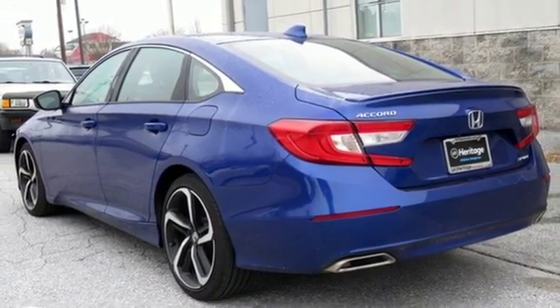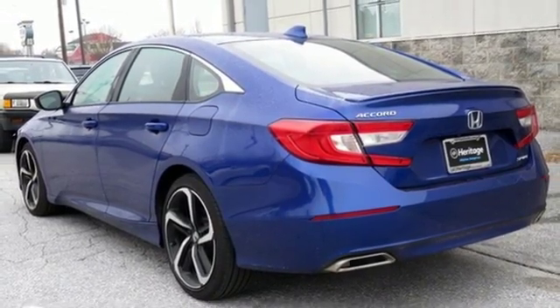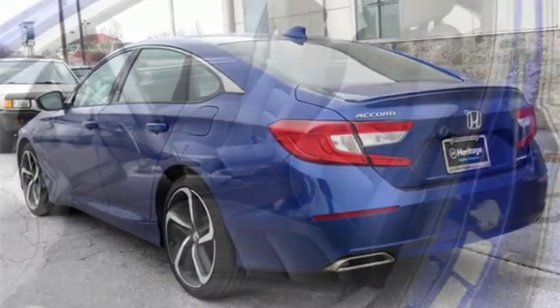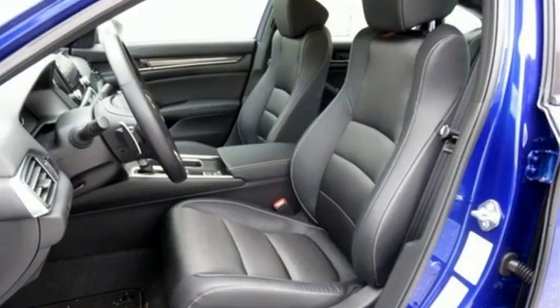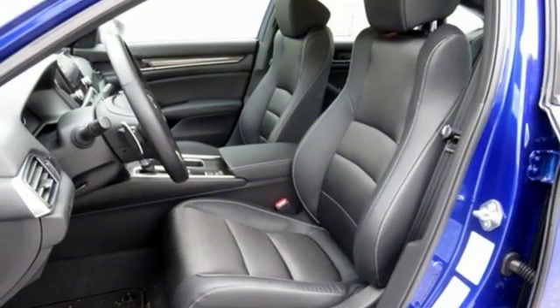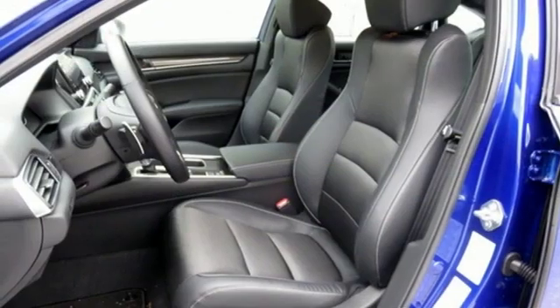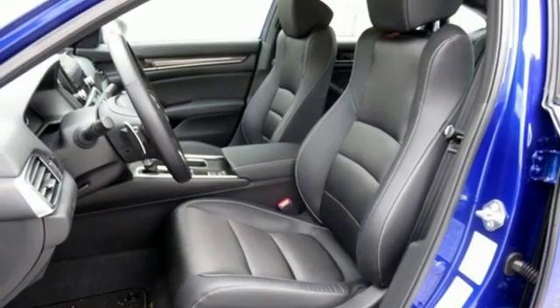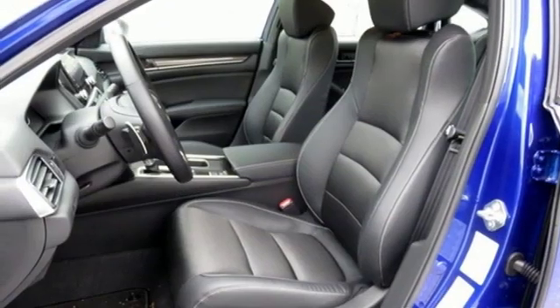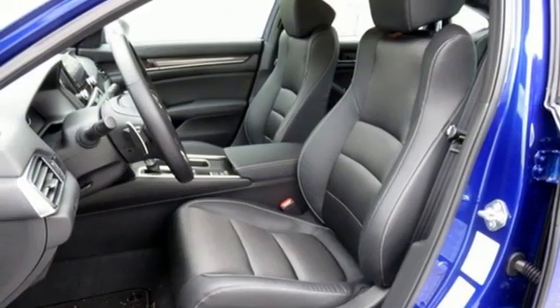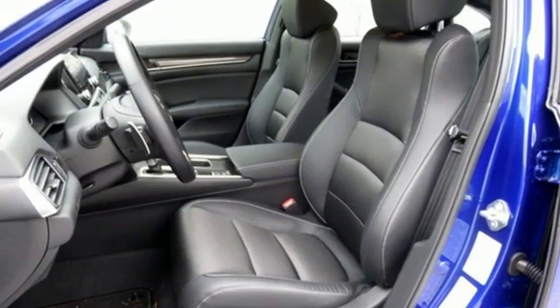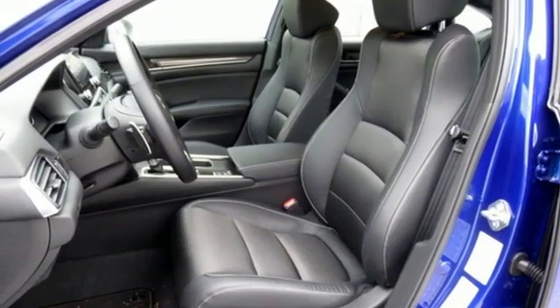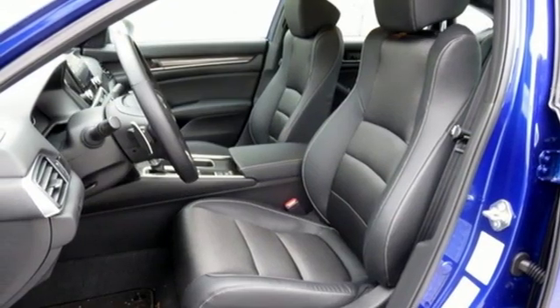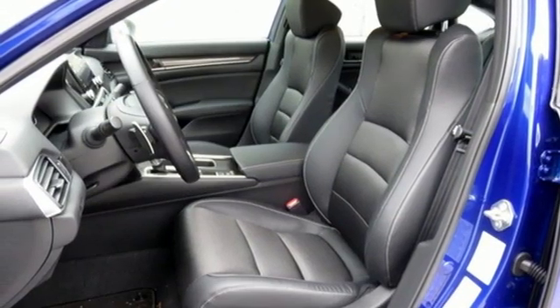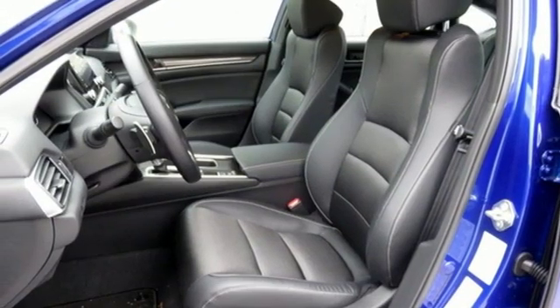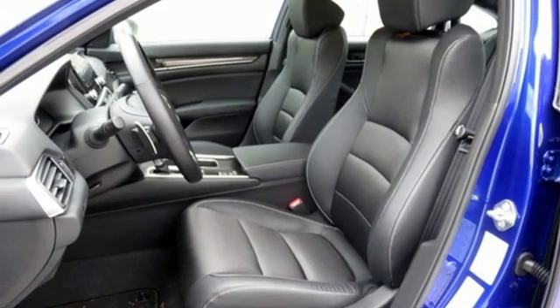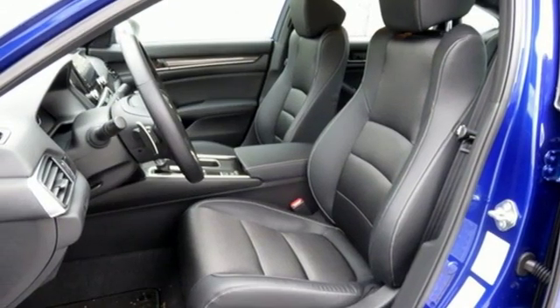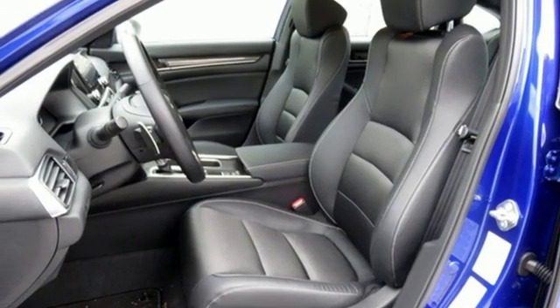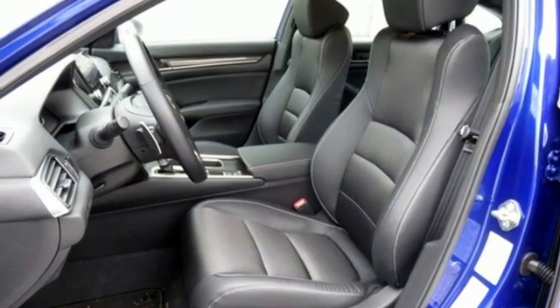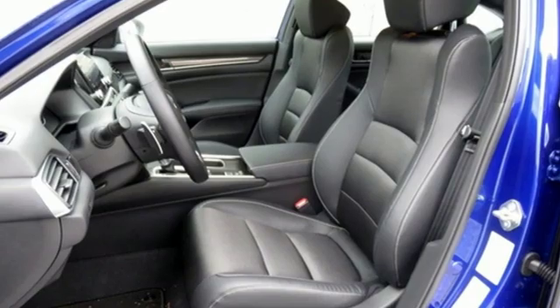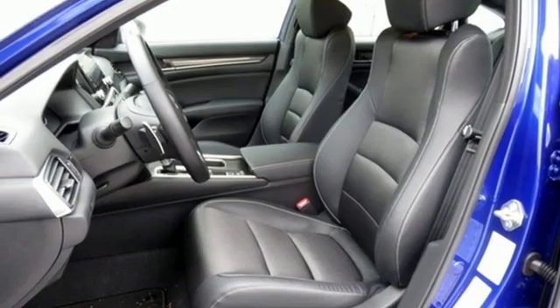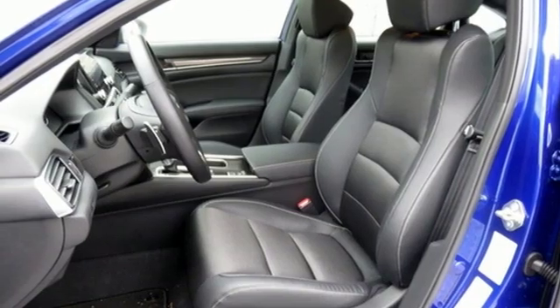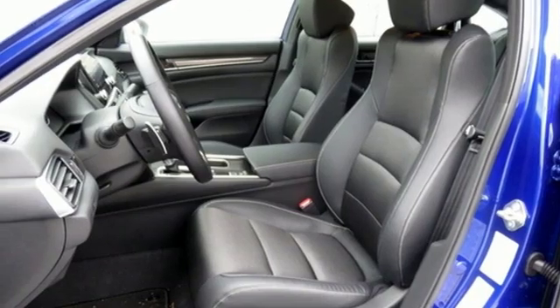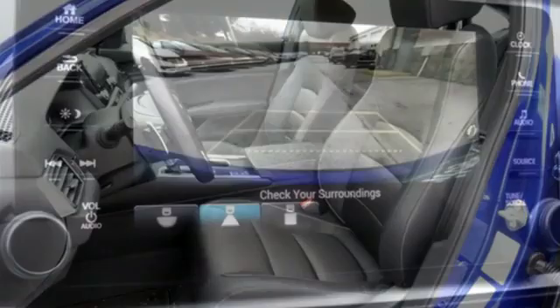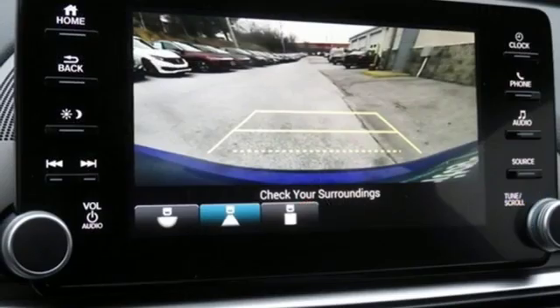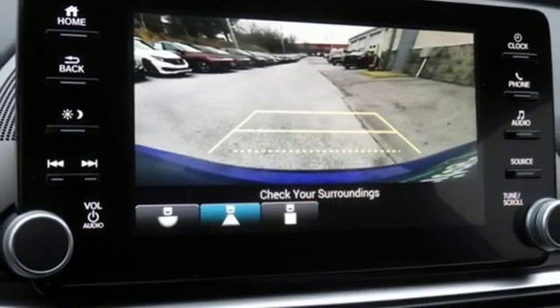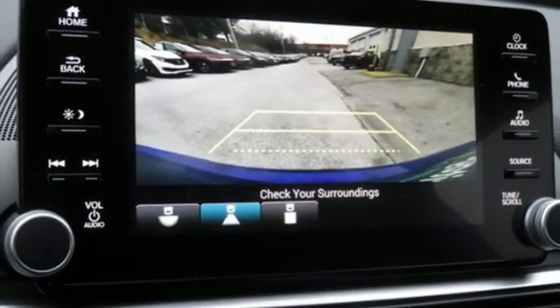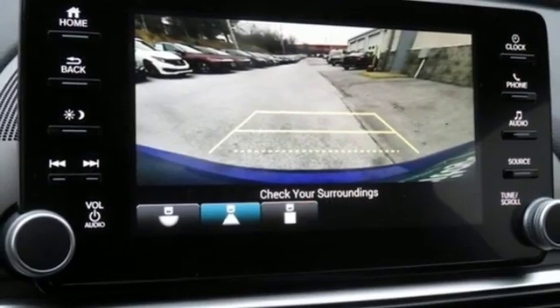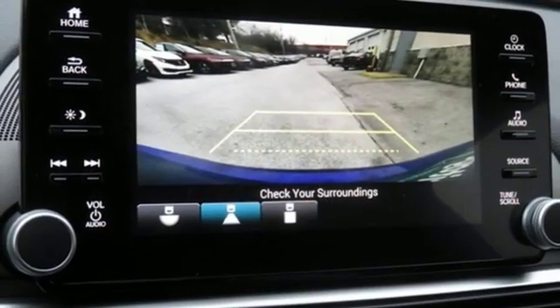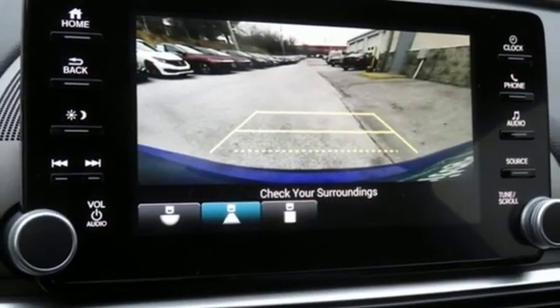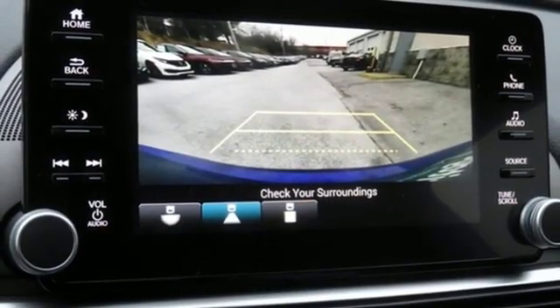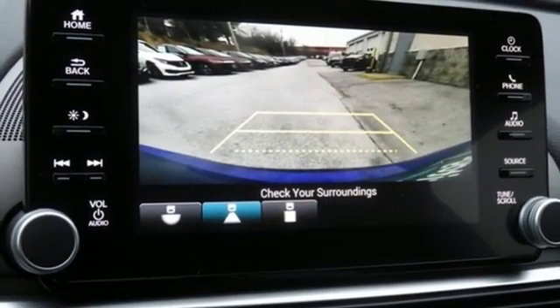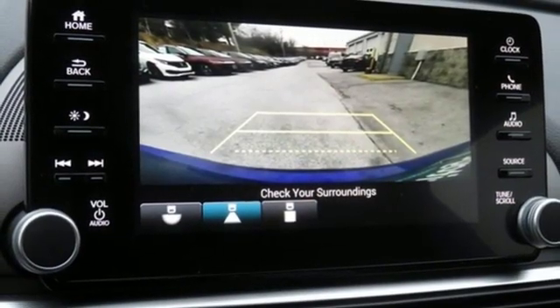Aluminum wheels, gas pressurized shocks, and turbo inline four-cylinder engine.